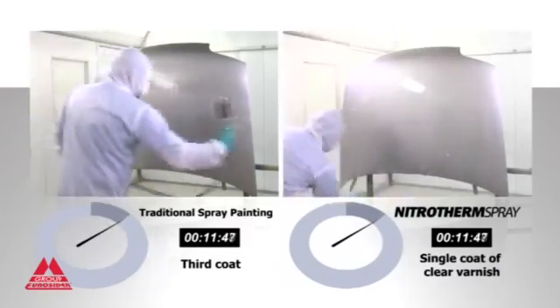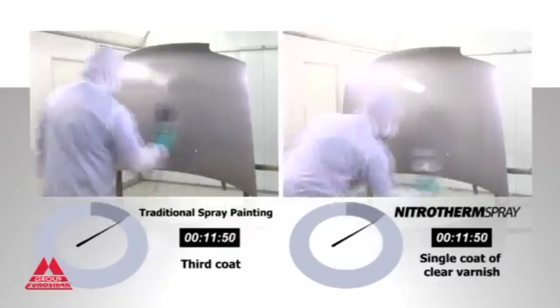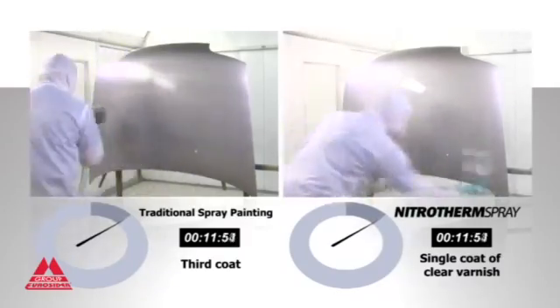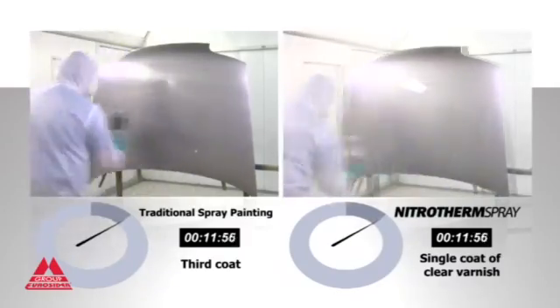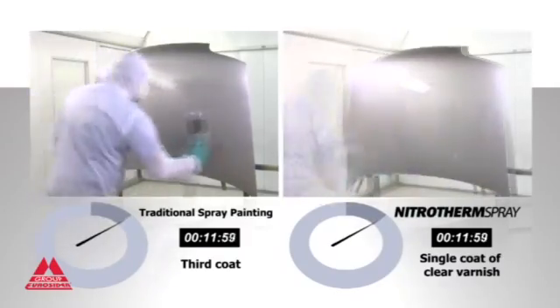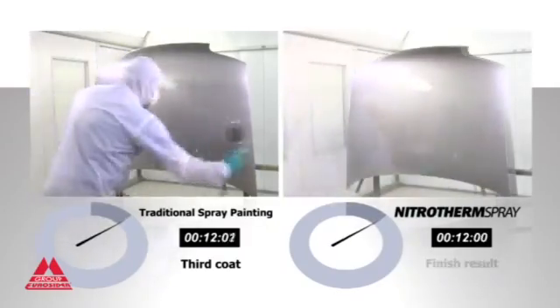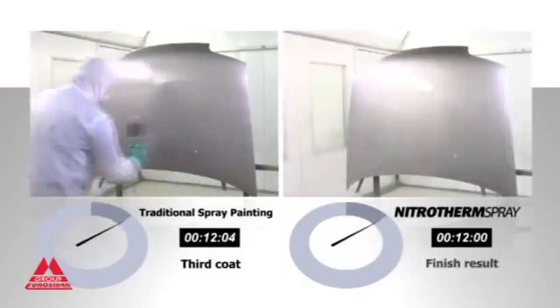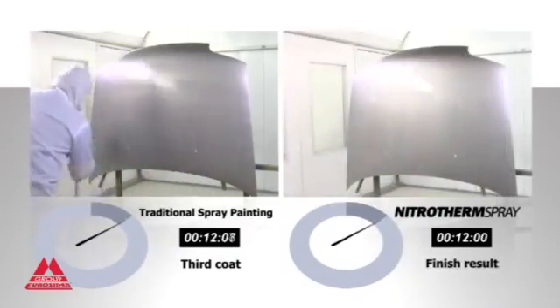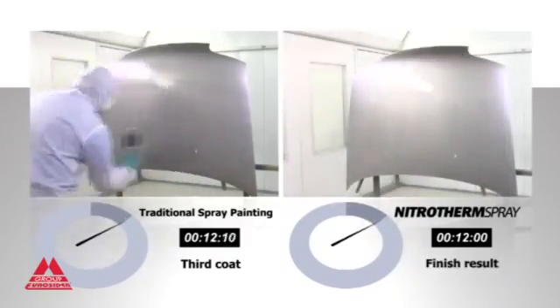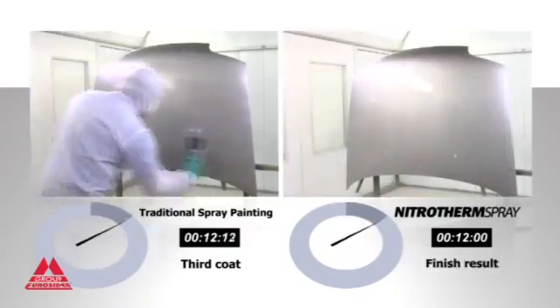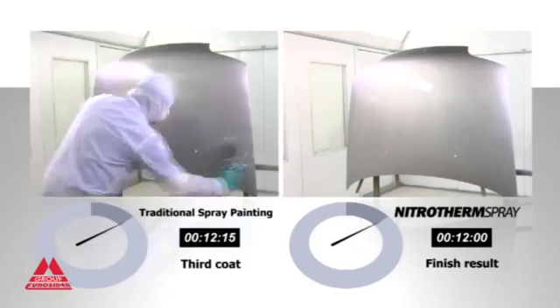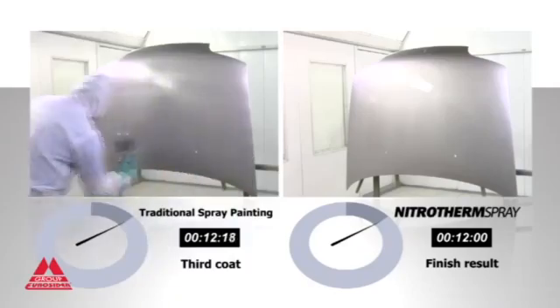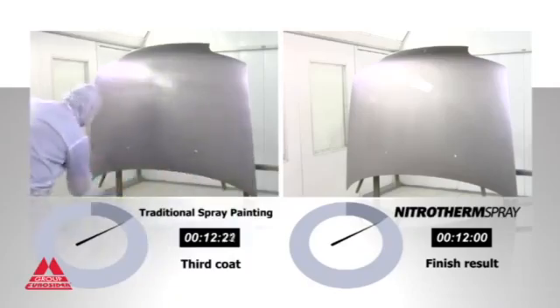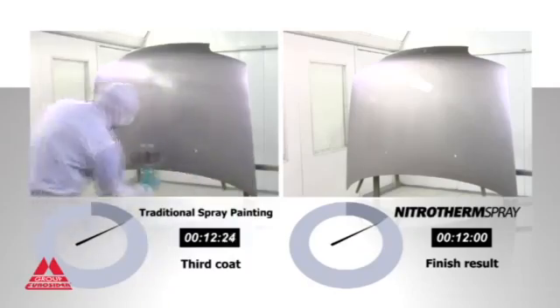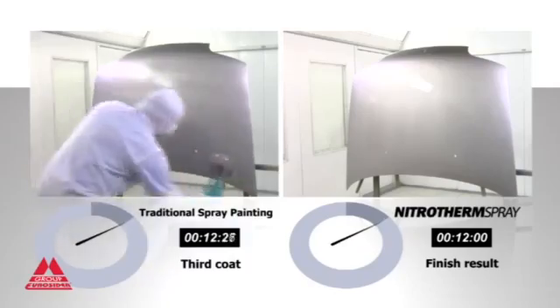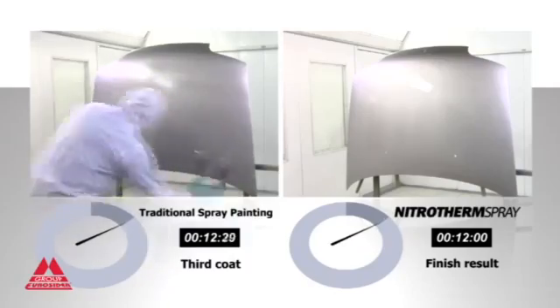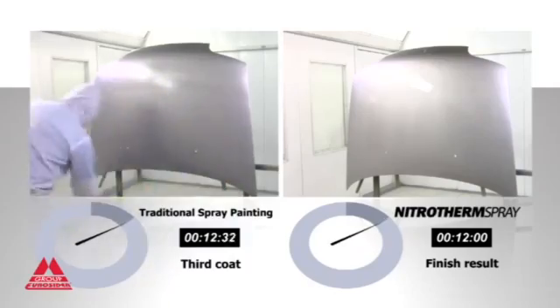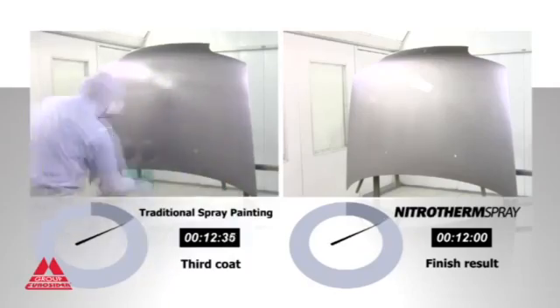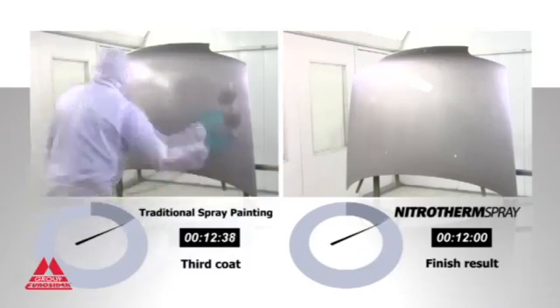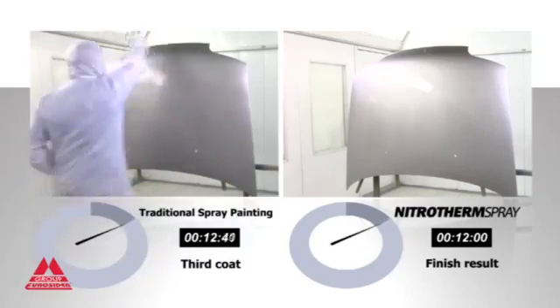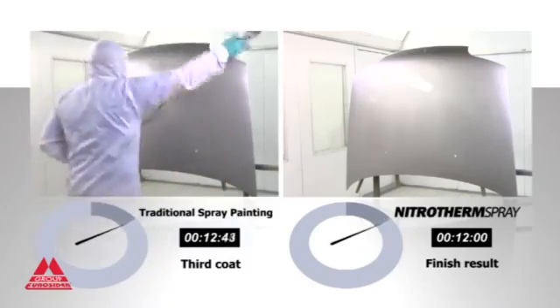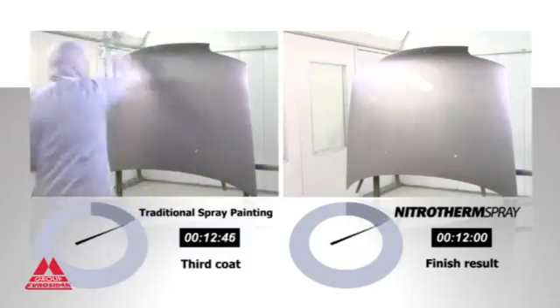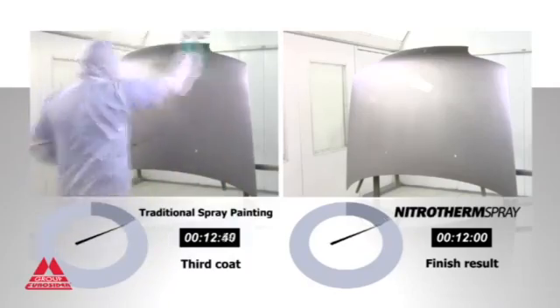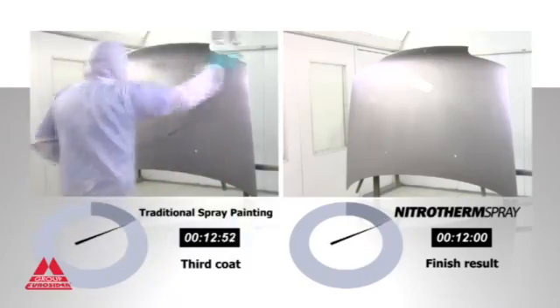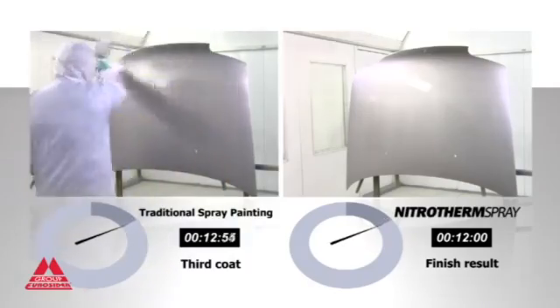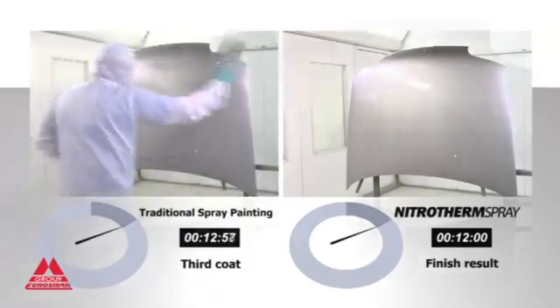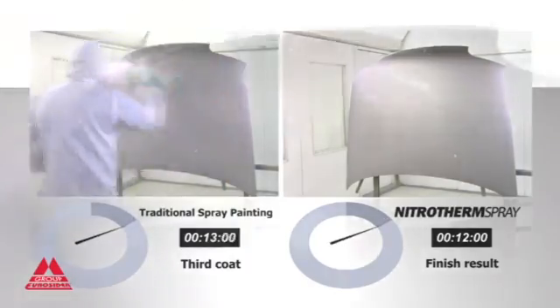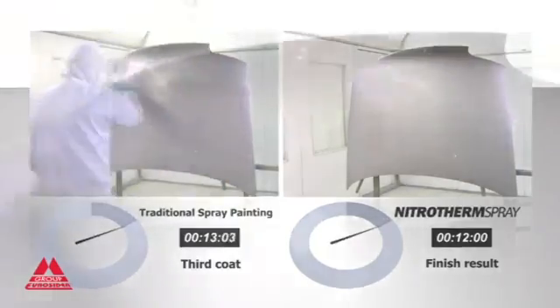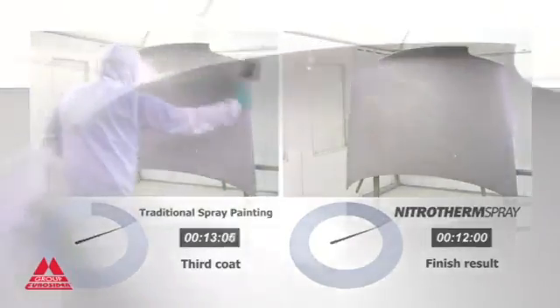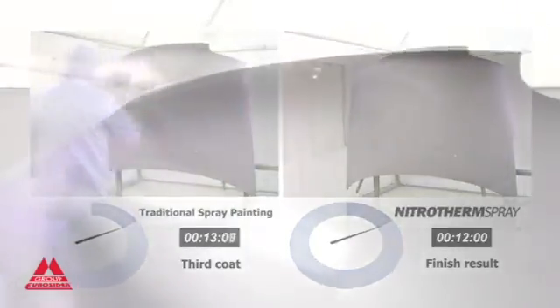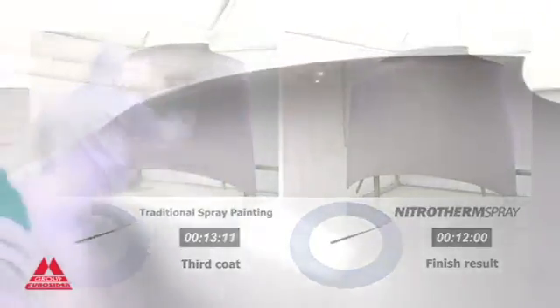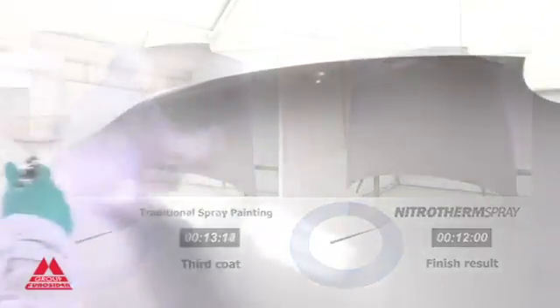Once again, a 50% saving in time, less material and an unbeatable finish.